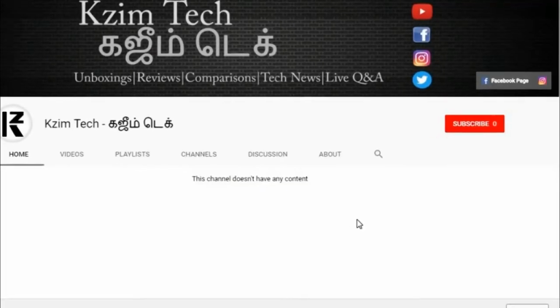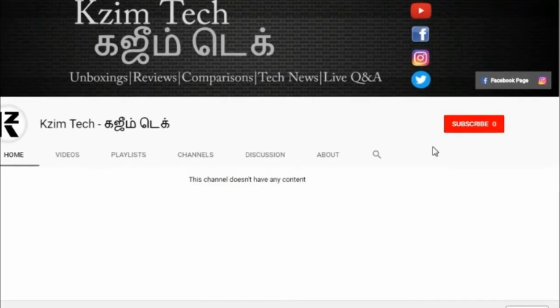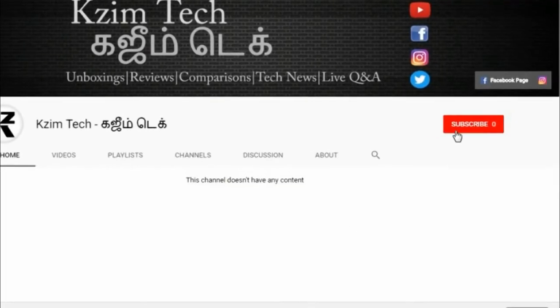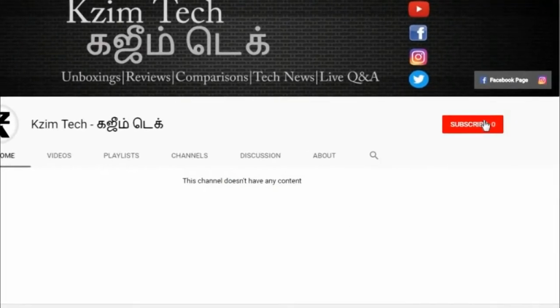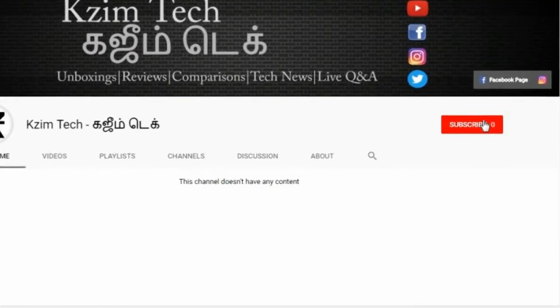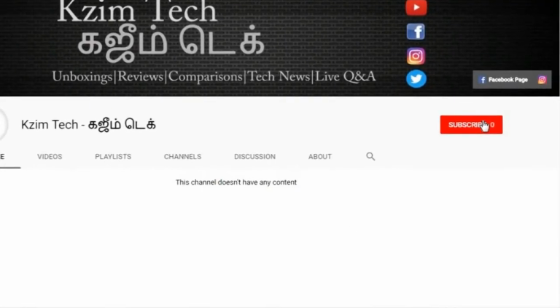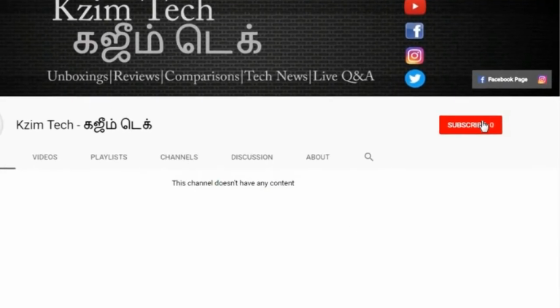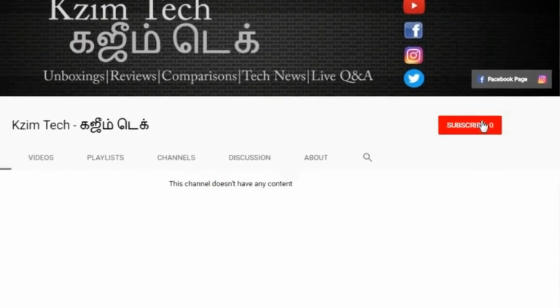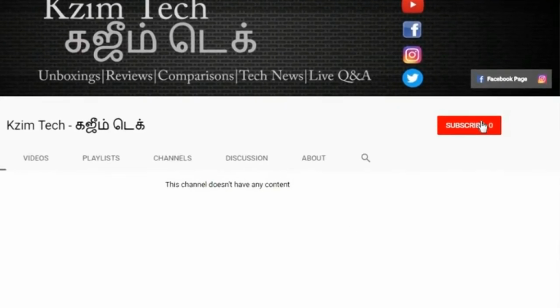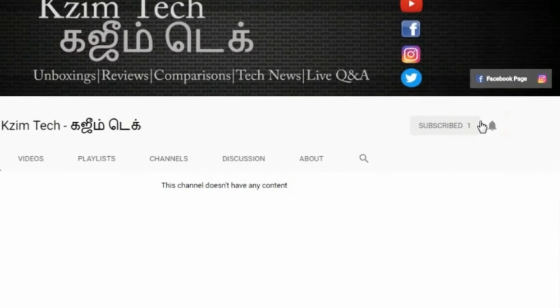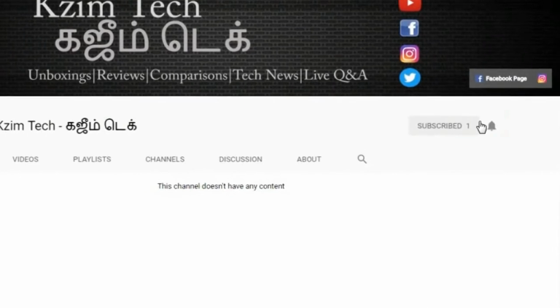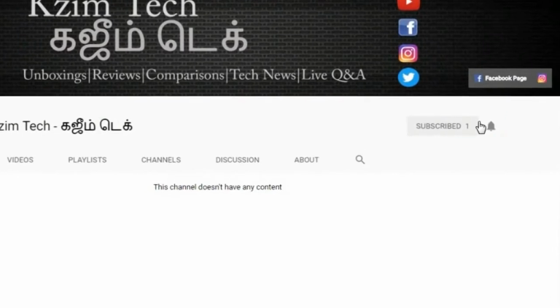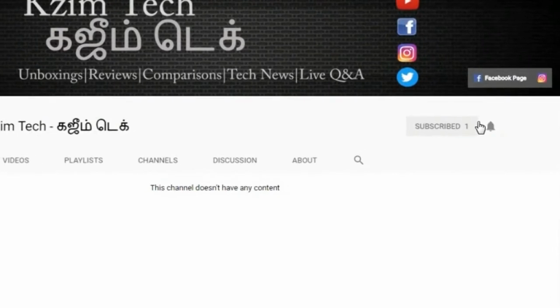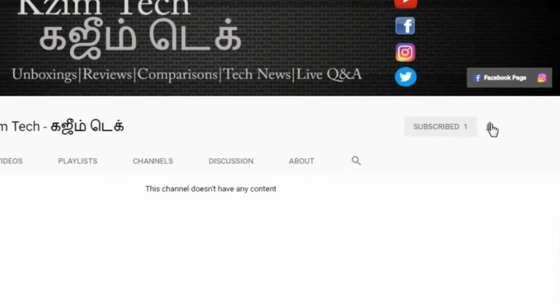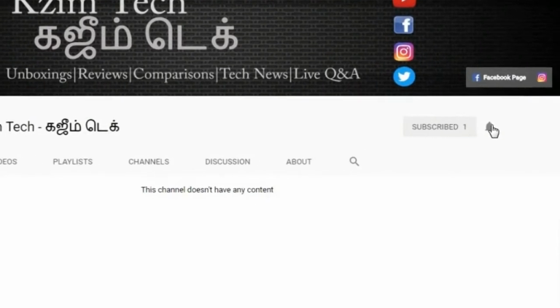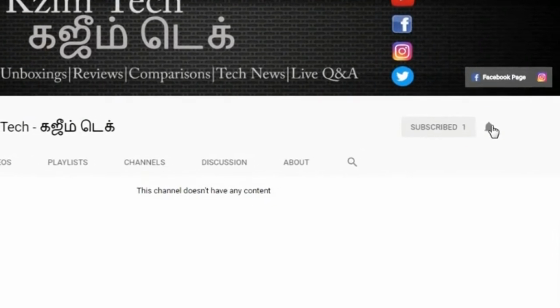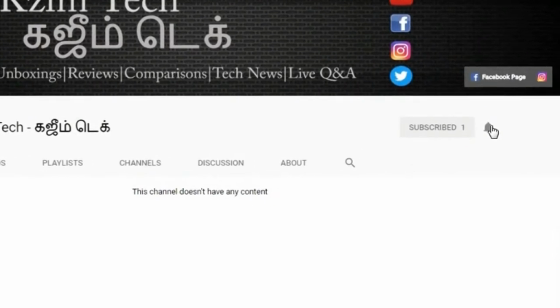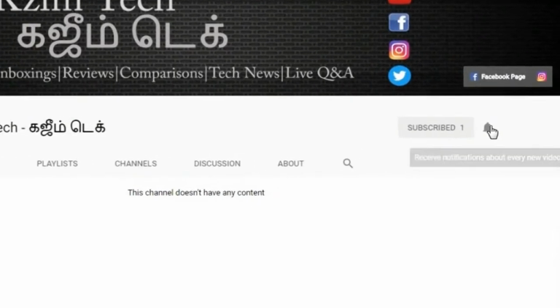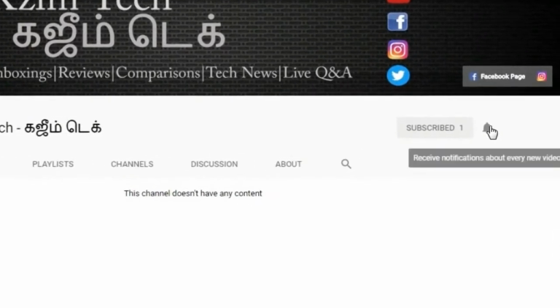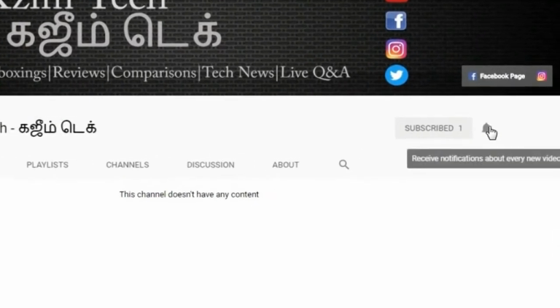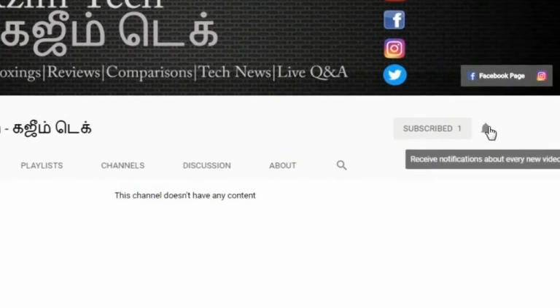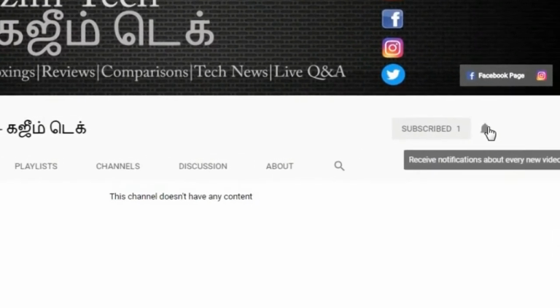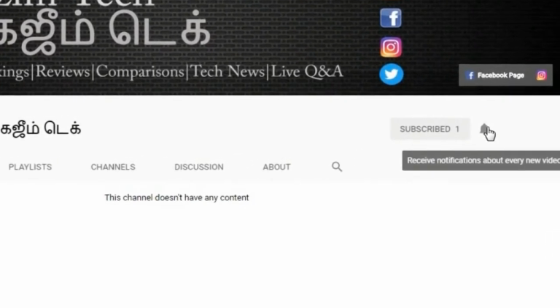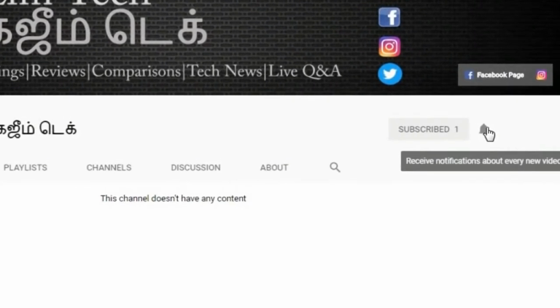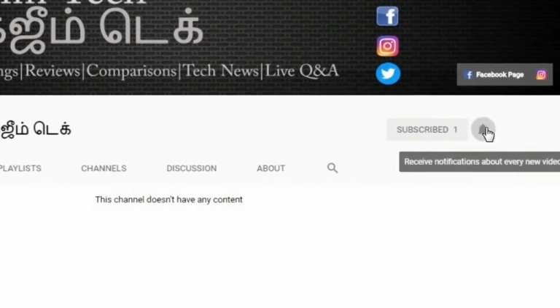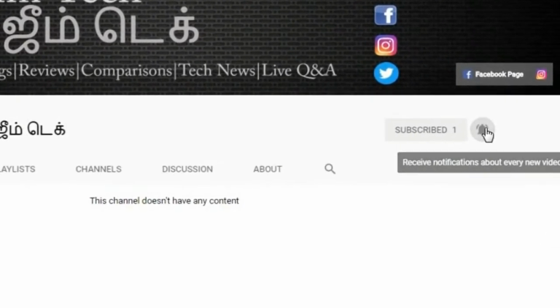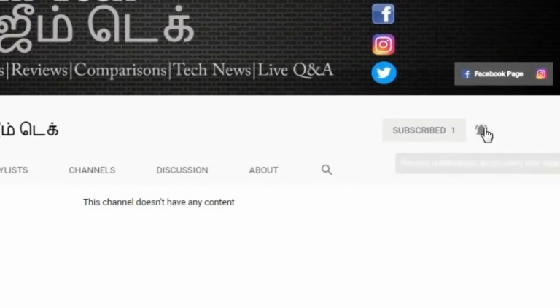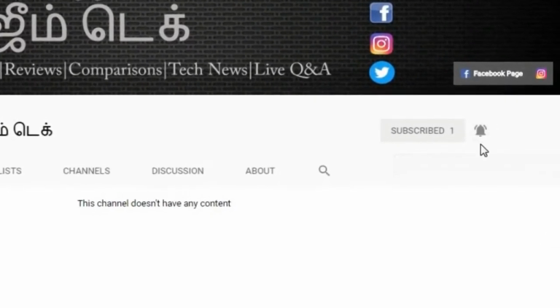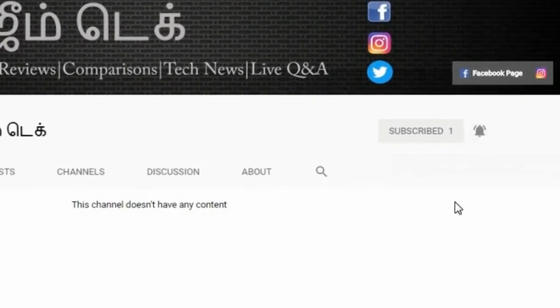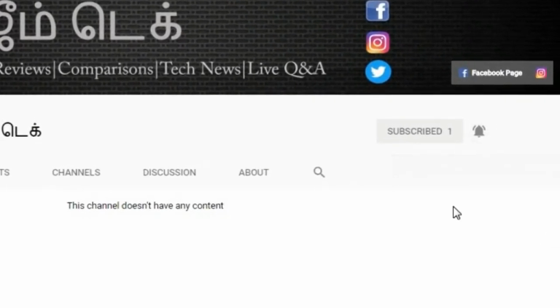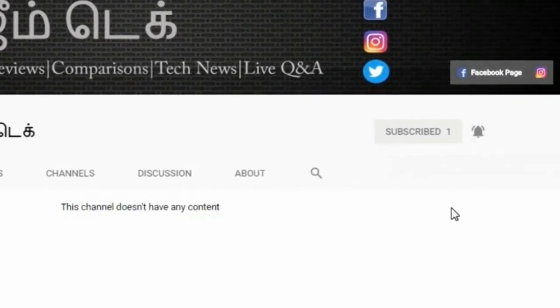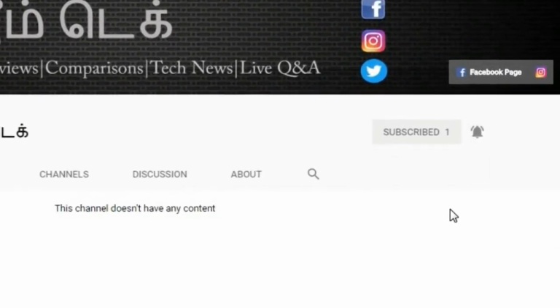If you subscribe to our channel, please press the bell icon.